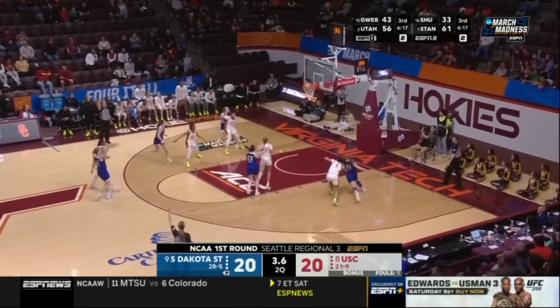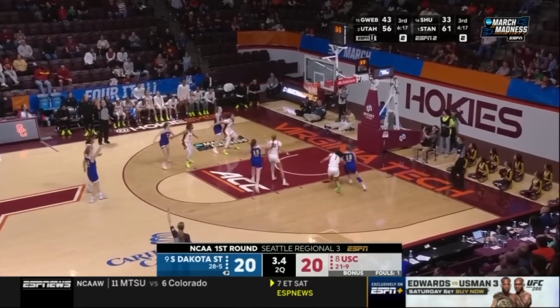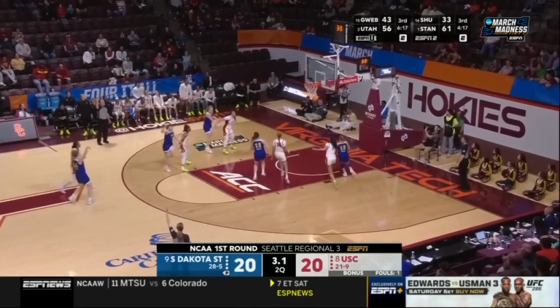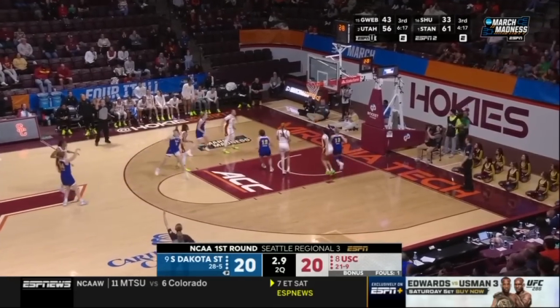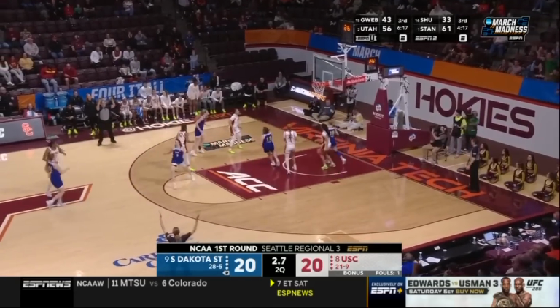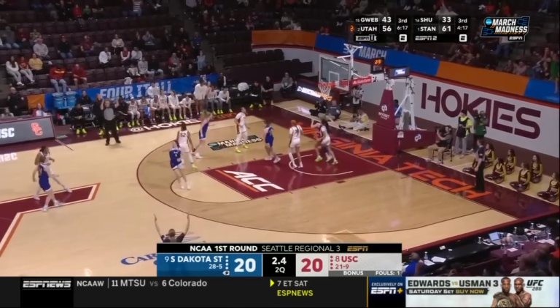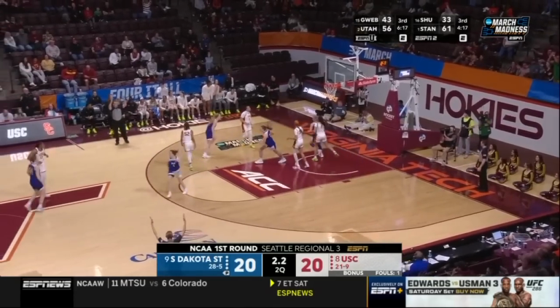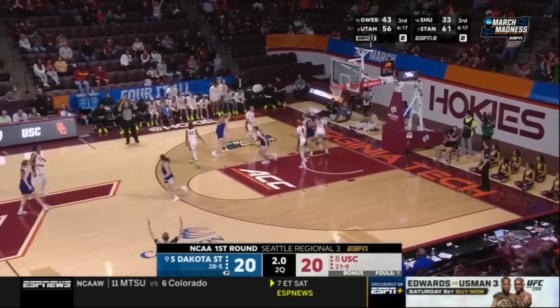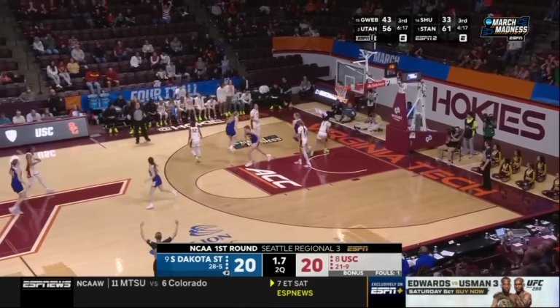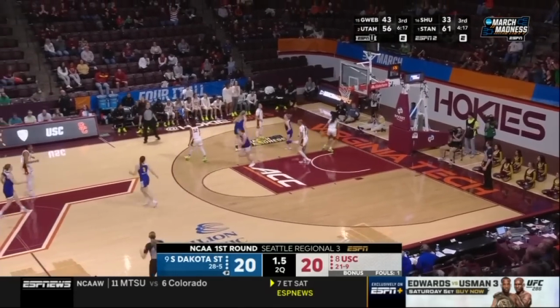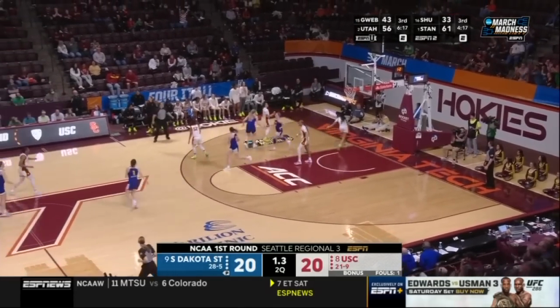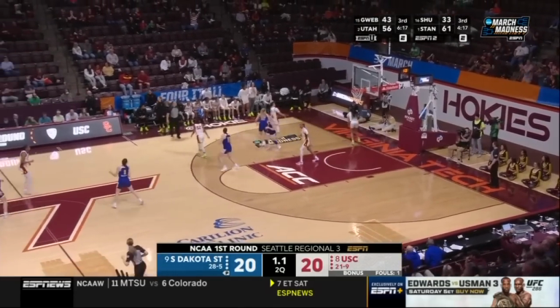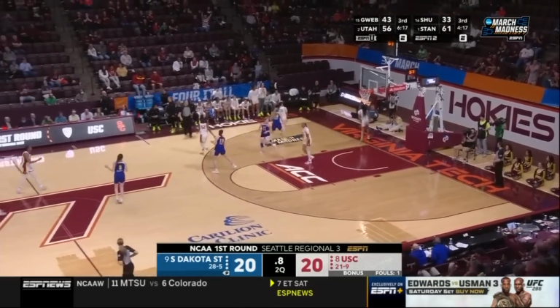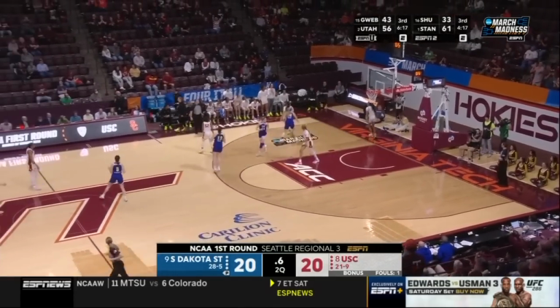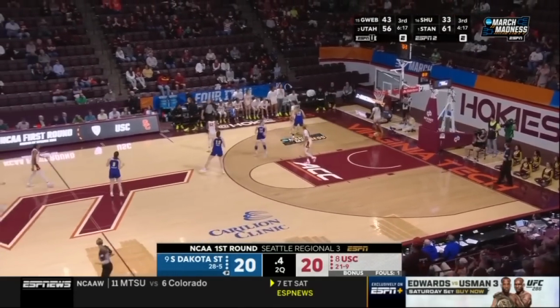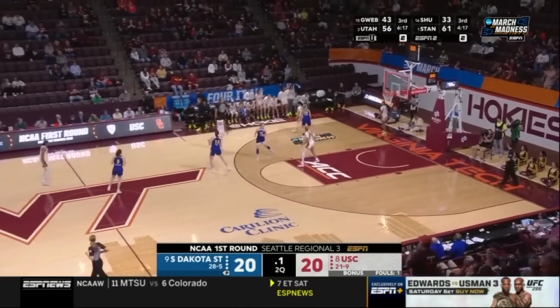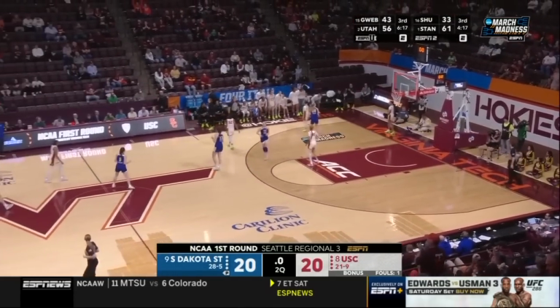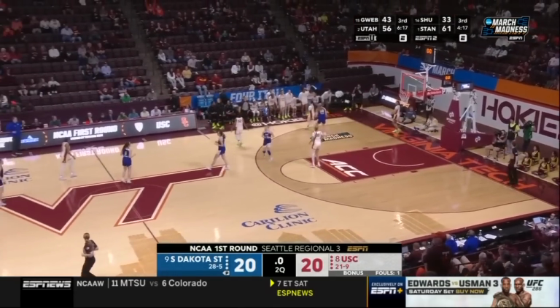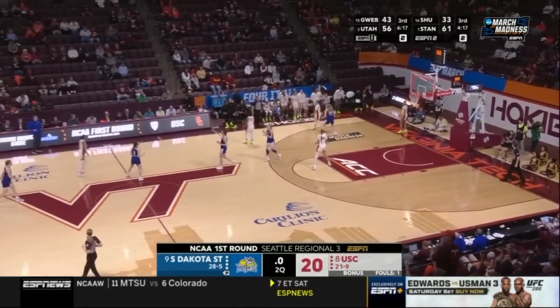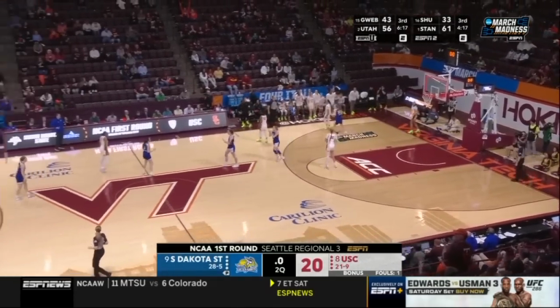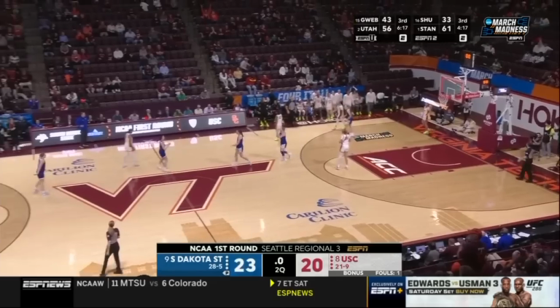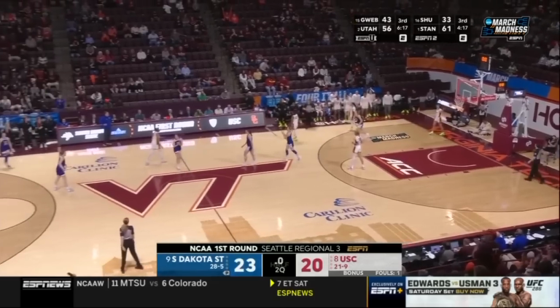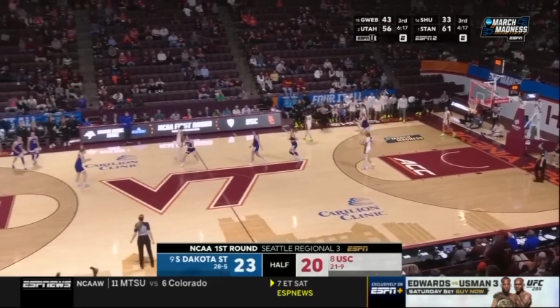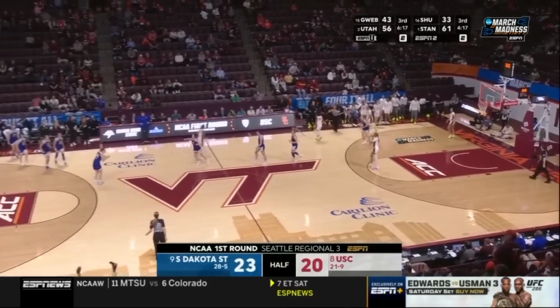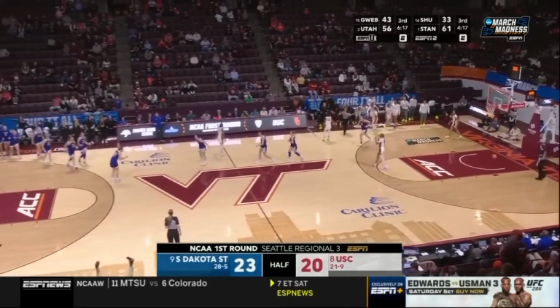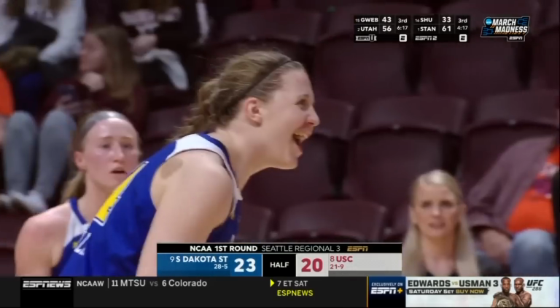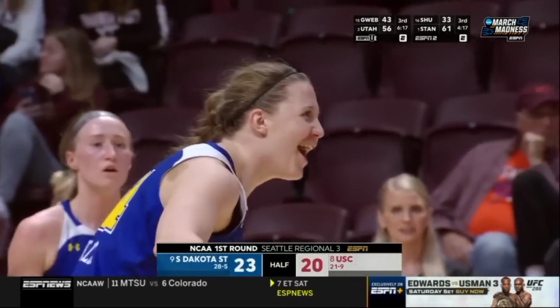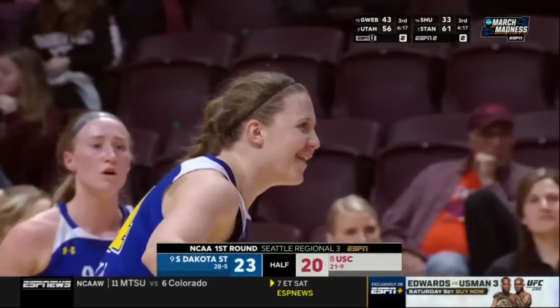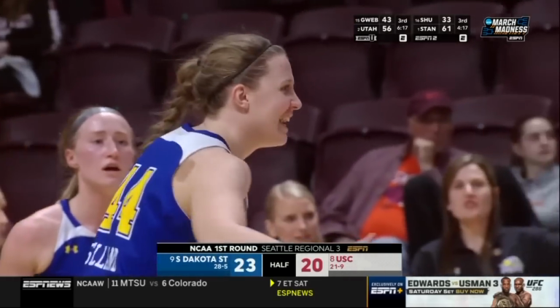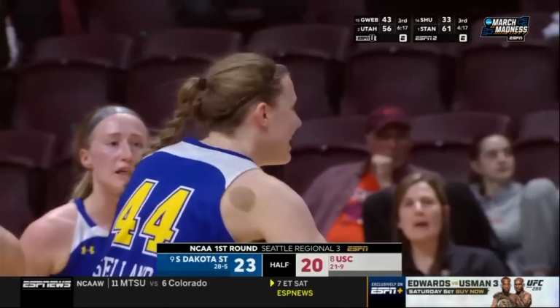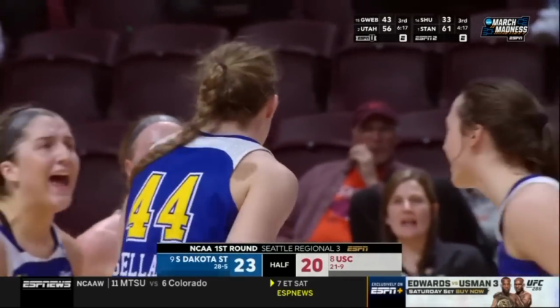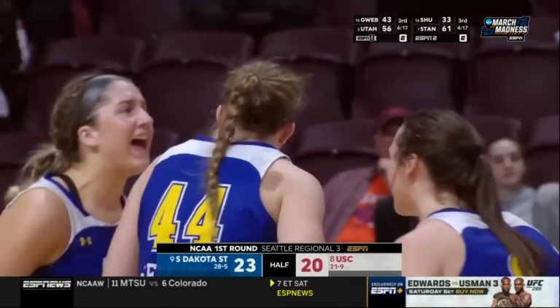Top of the bucket. Maya Selen has entered the chat and gives South Dakota State a three-point lead at the half.